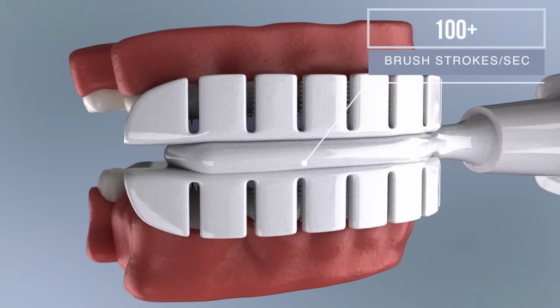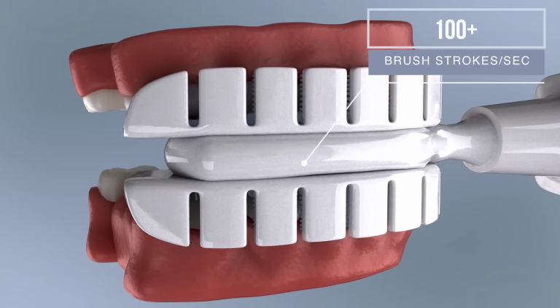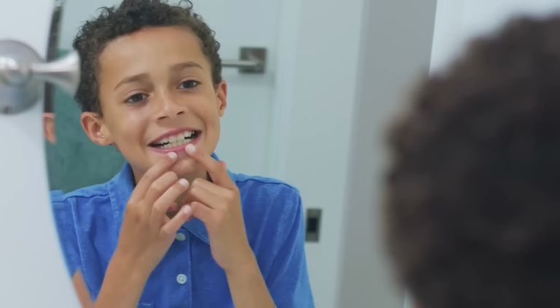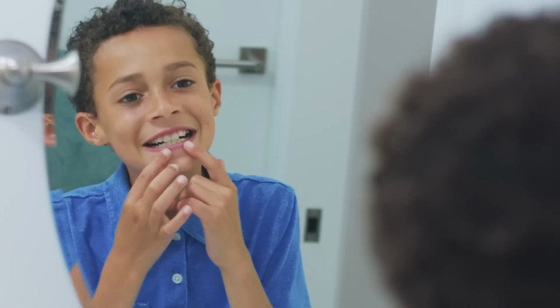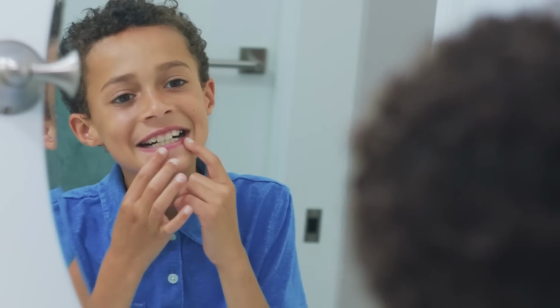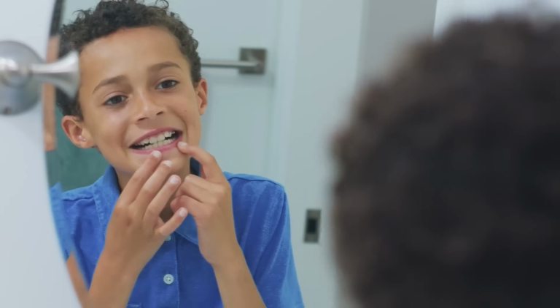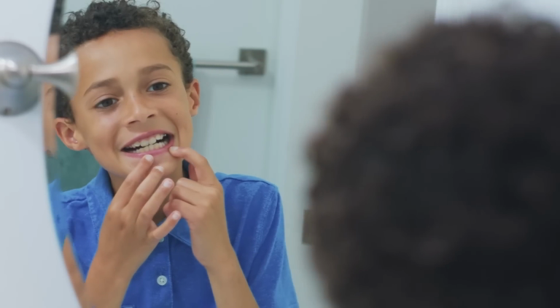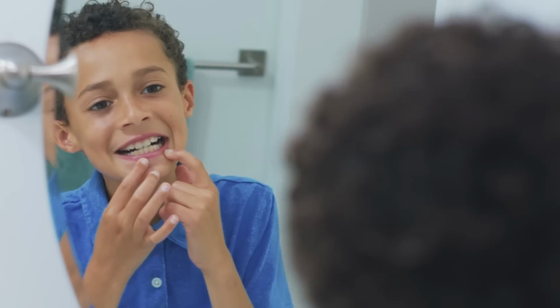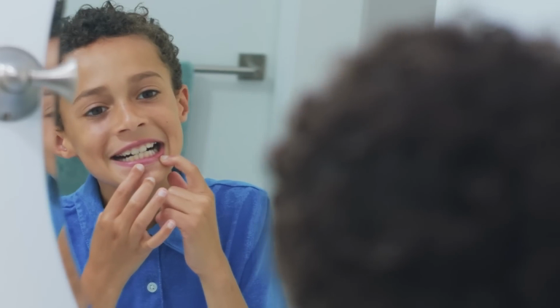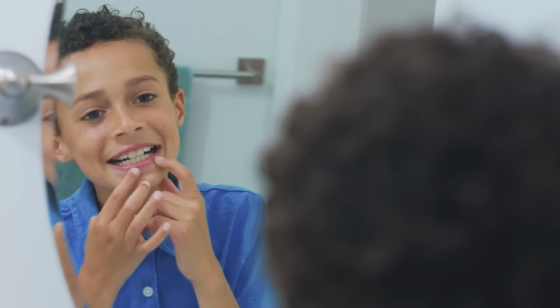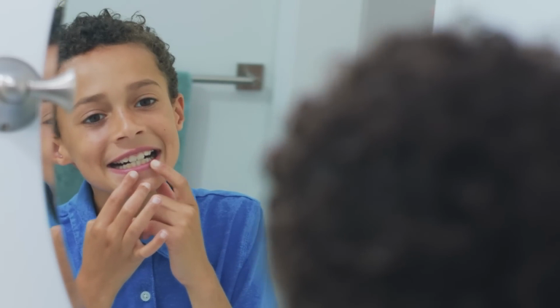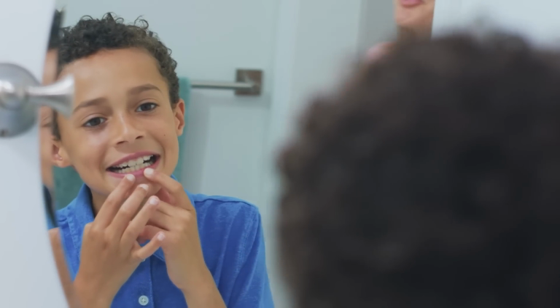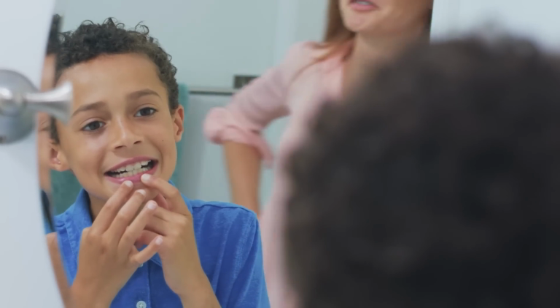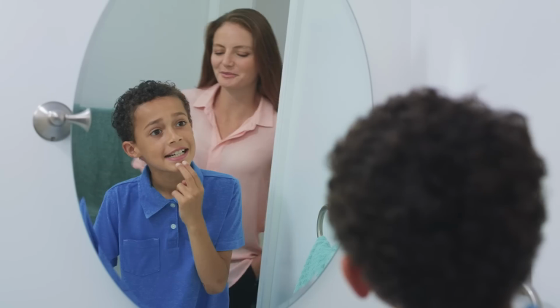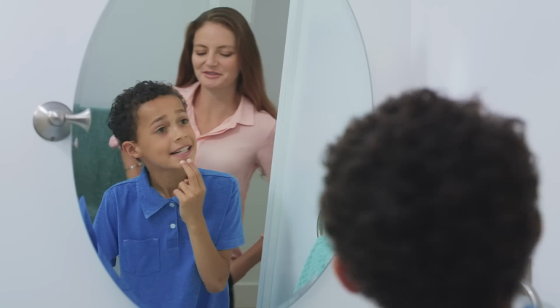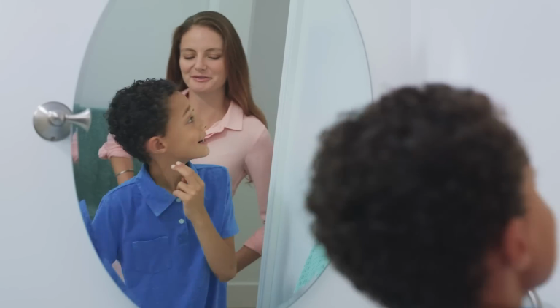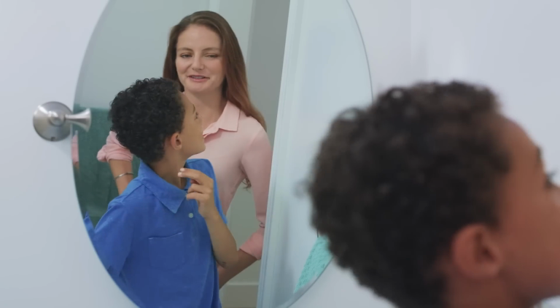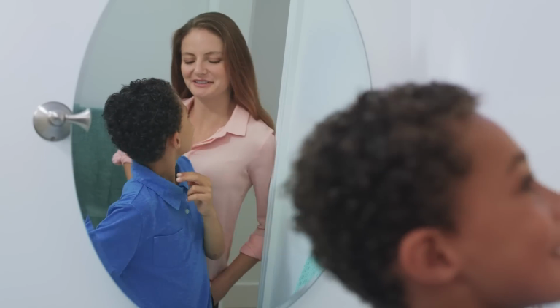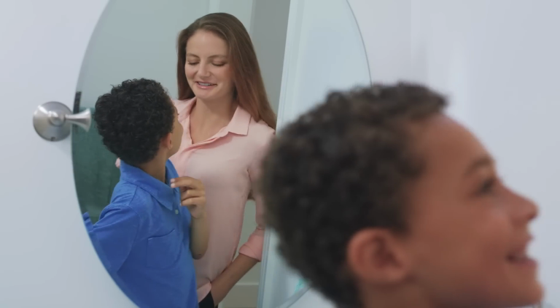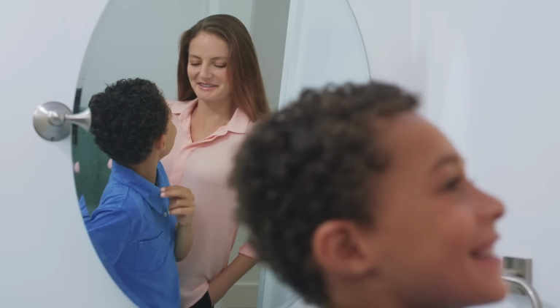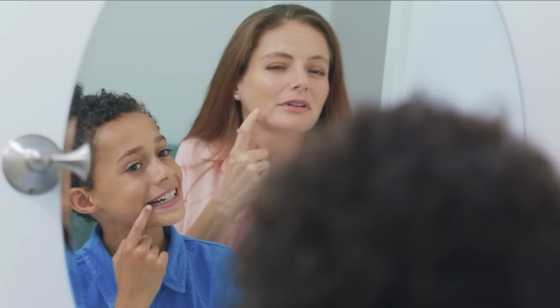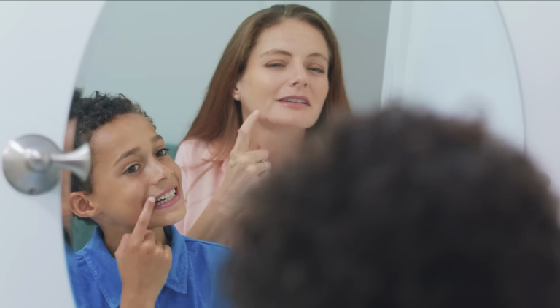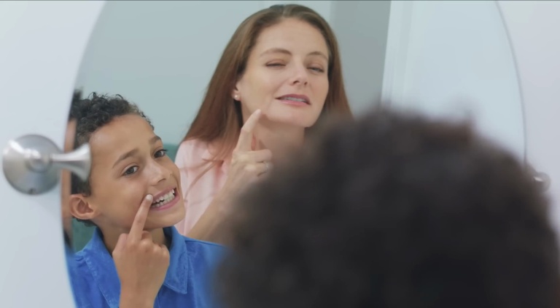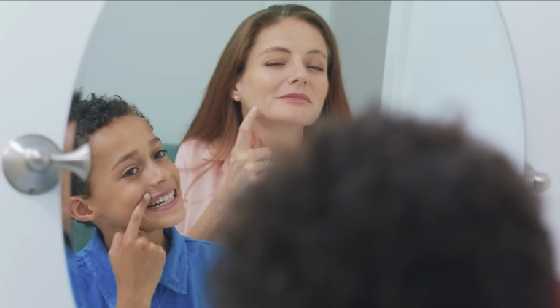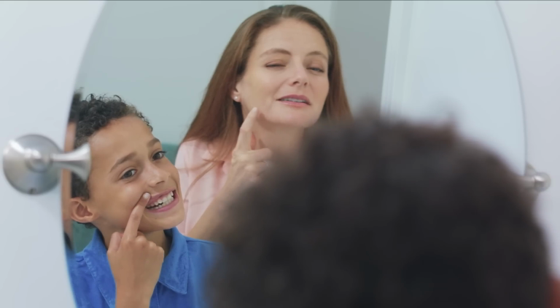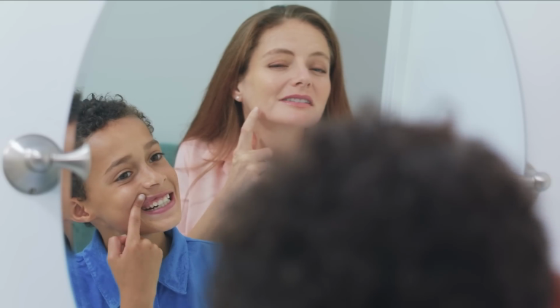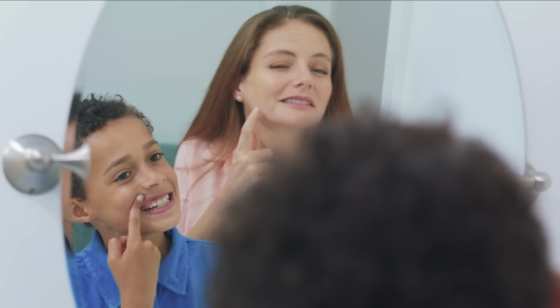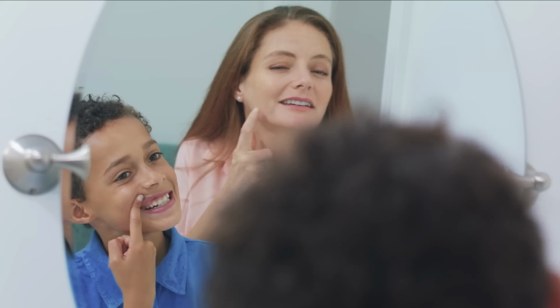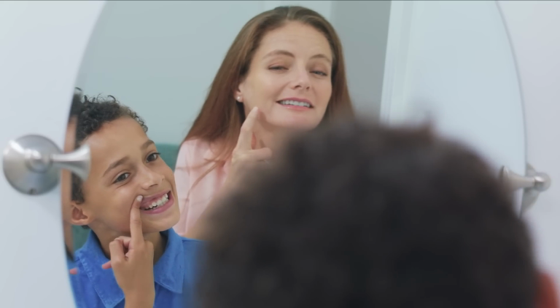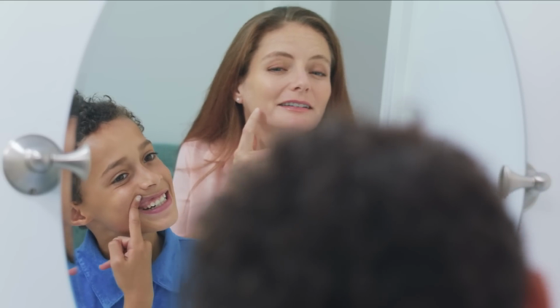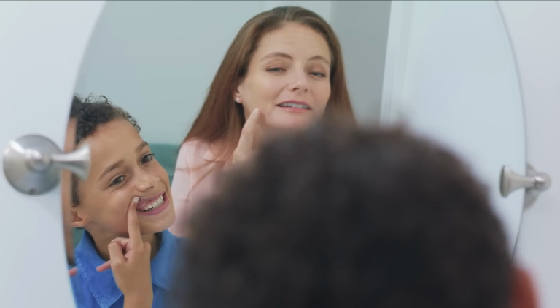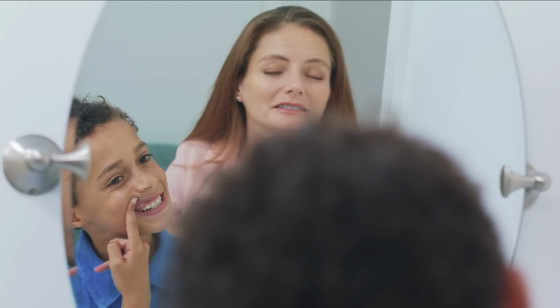The Encompass is a game changer for the elderly, for anyone with physical disabilities, and definitely for every parent who's tried to get their kids to brush their teeth.